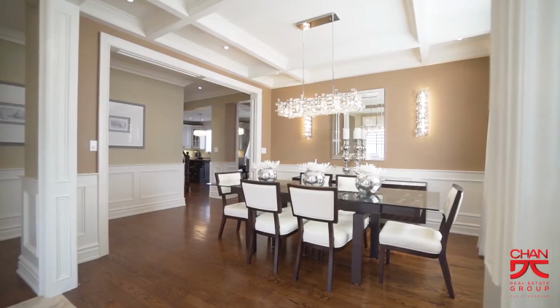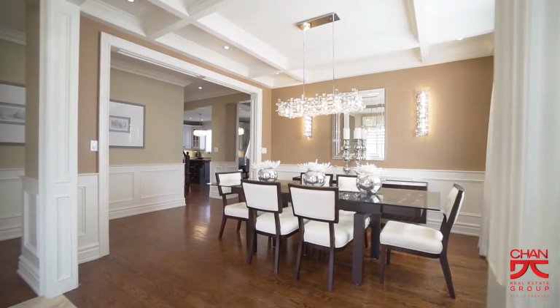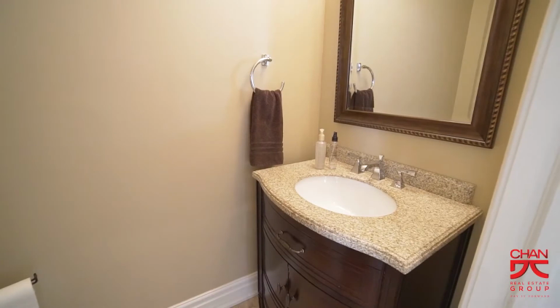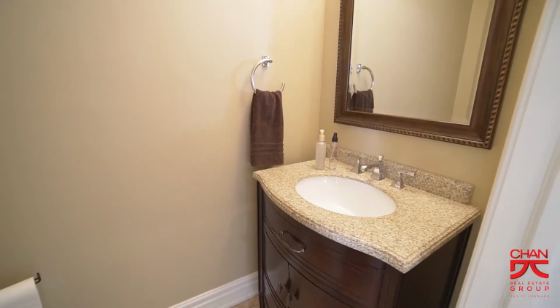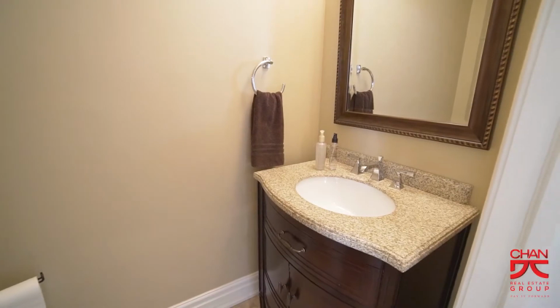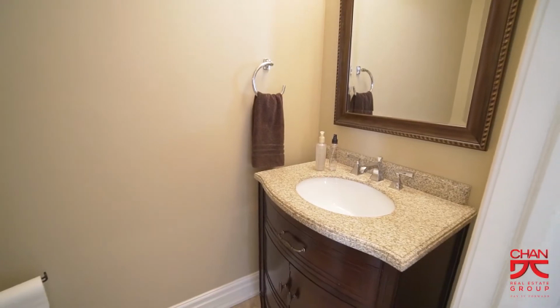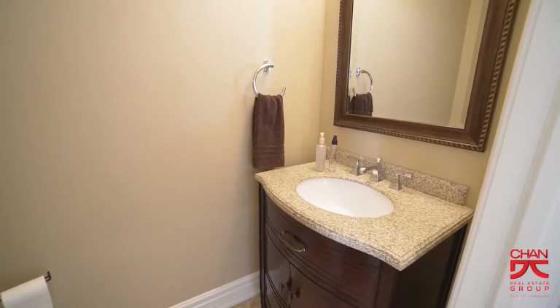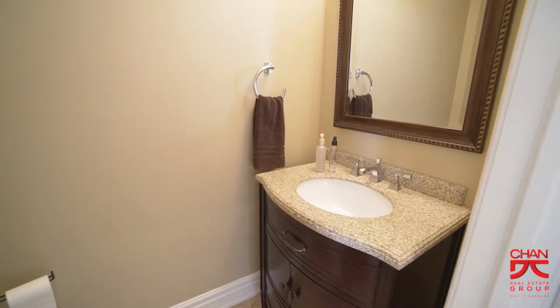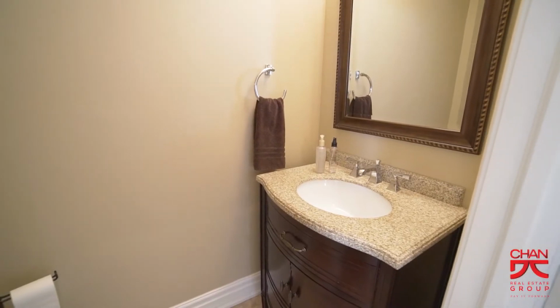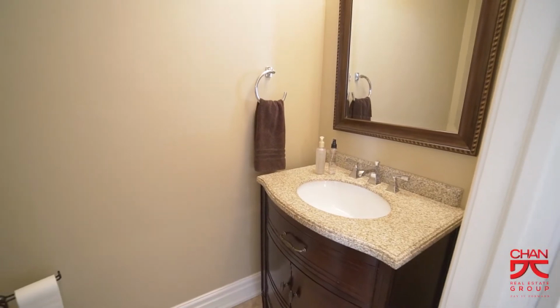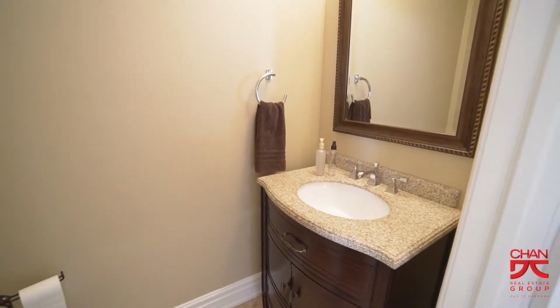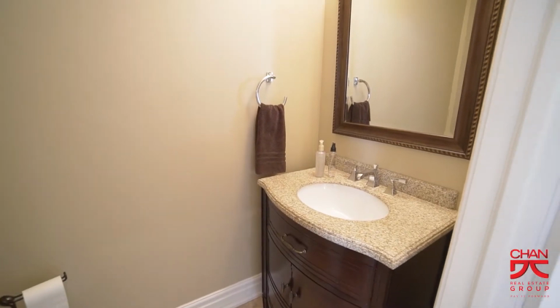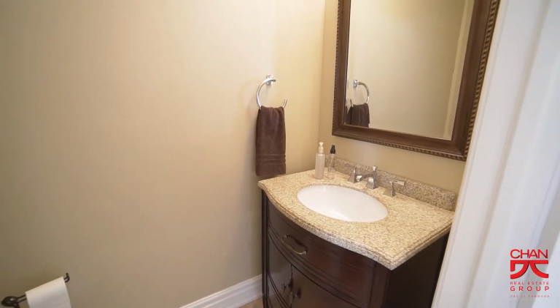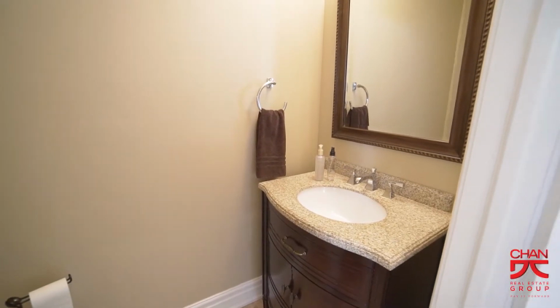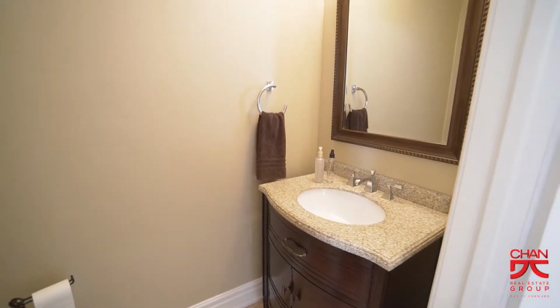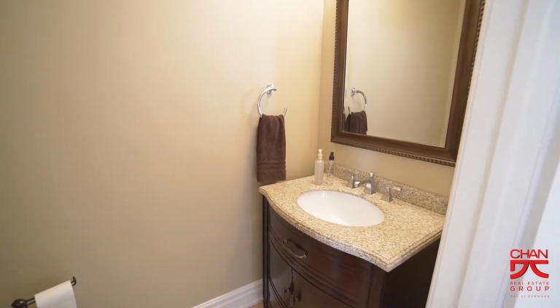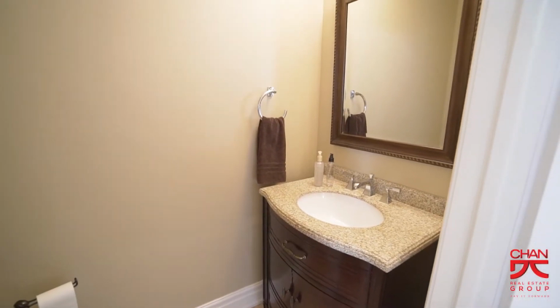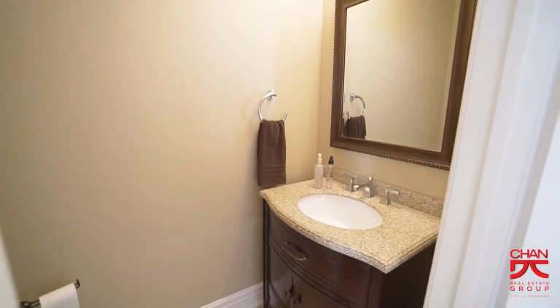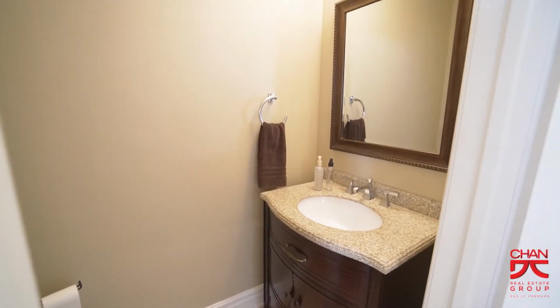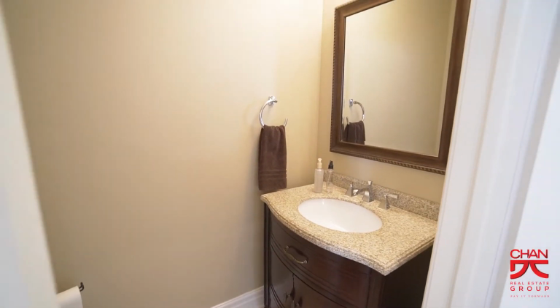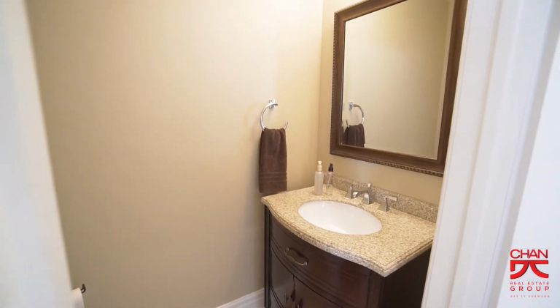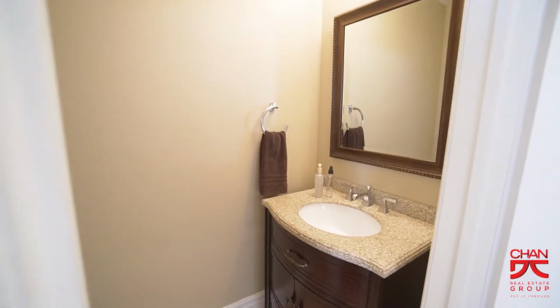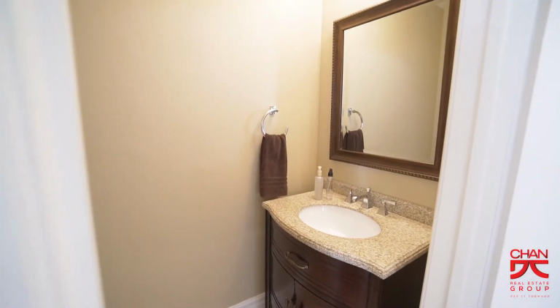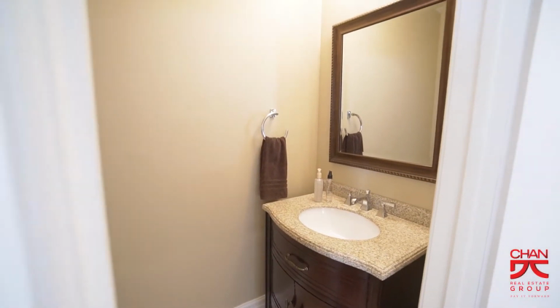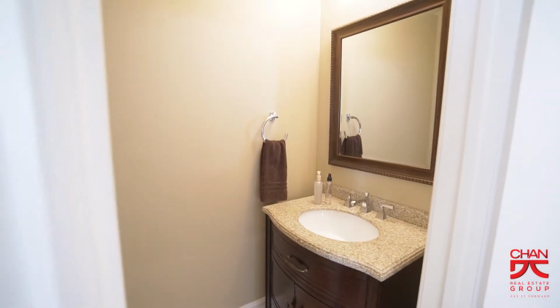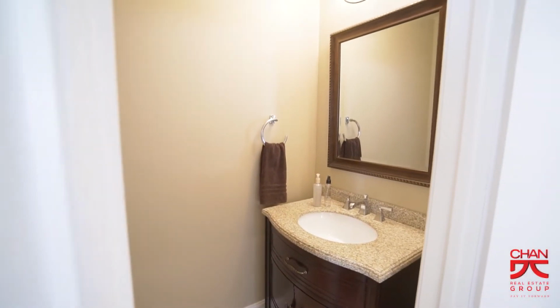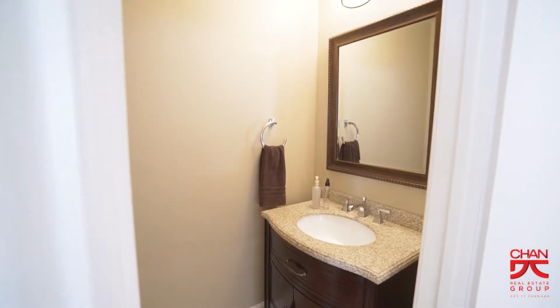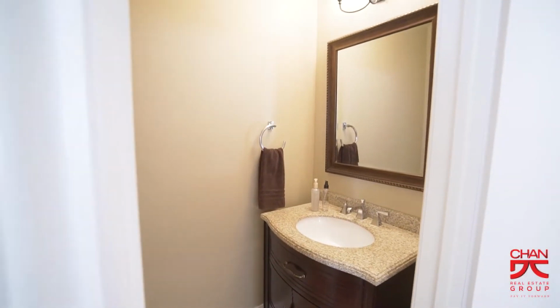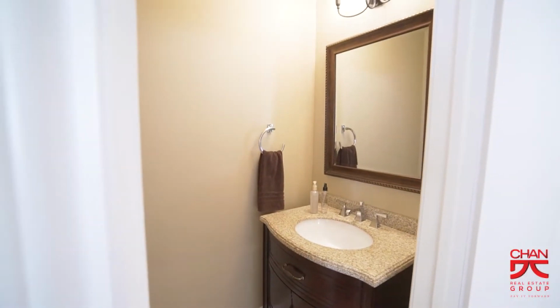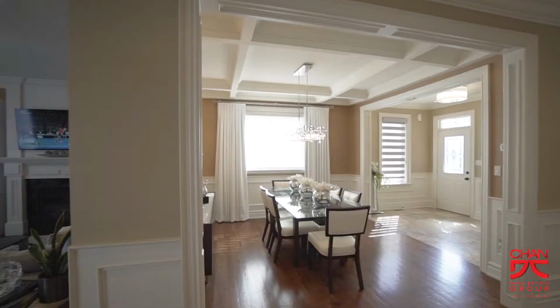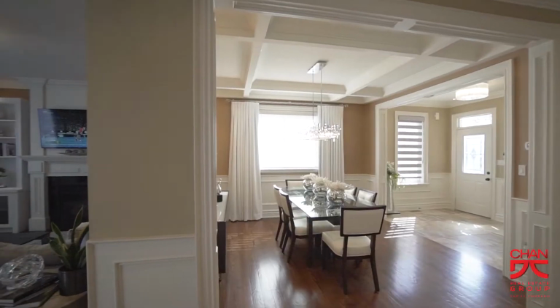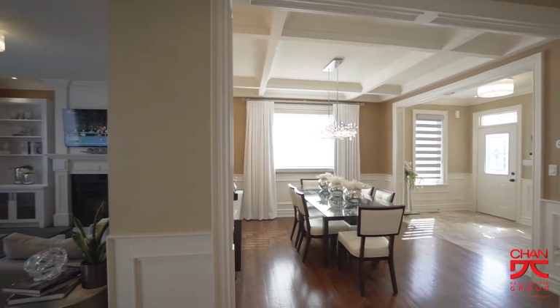The main floor powder room has also been upgraded with a newer vanity, tiles, and an upgraded light fixture.